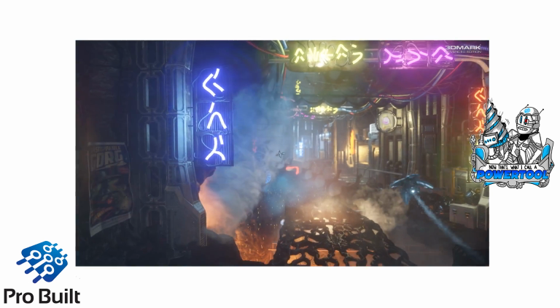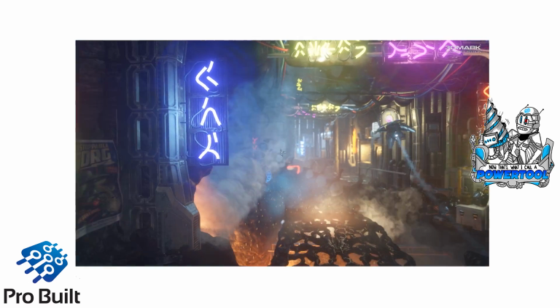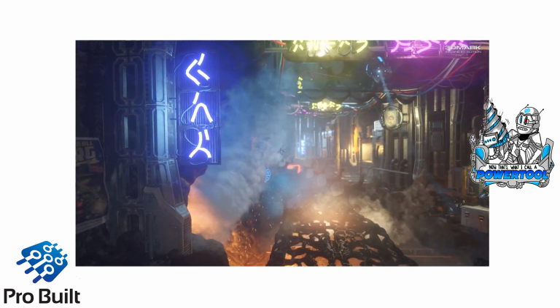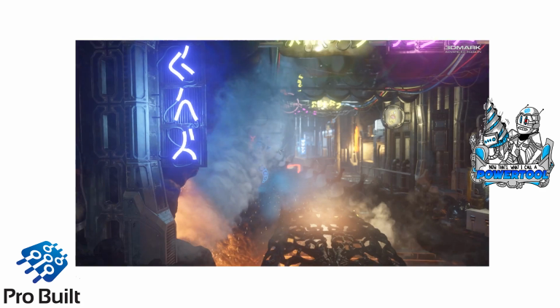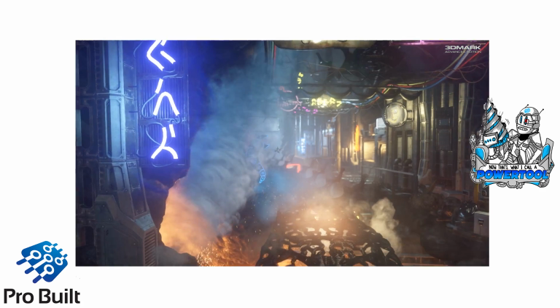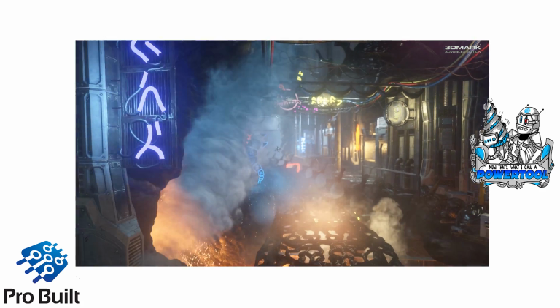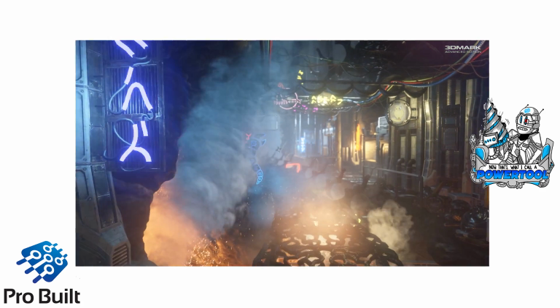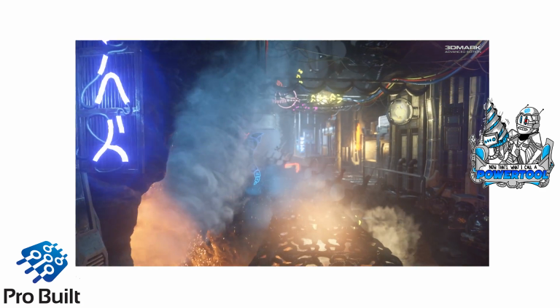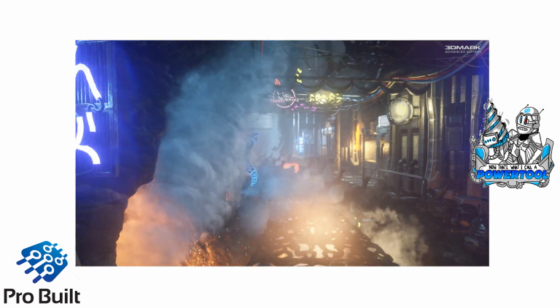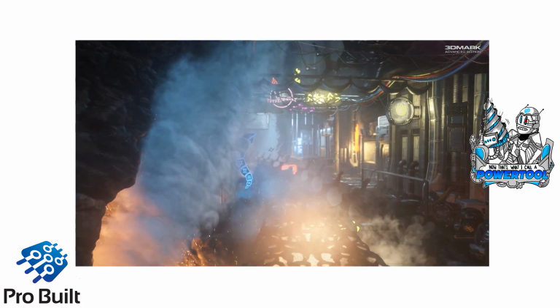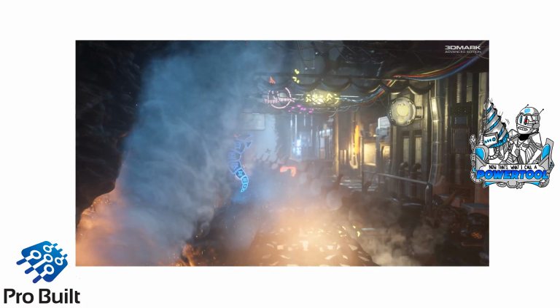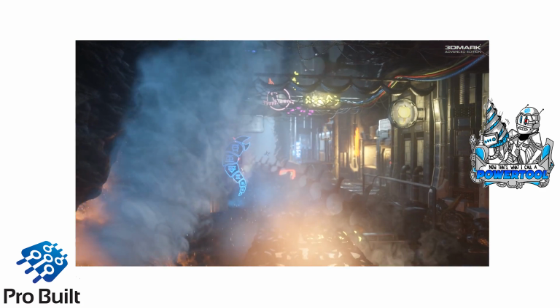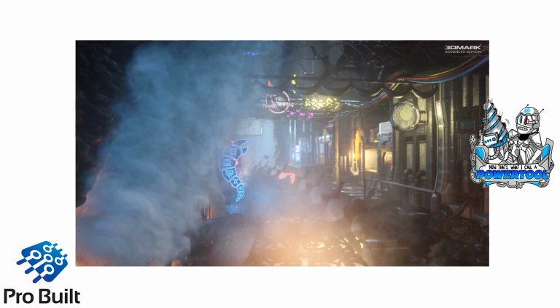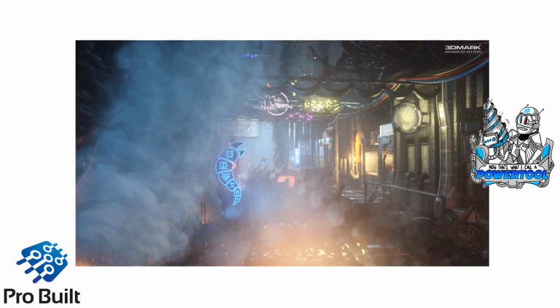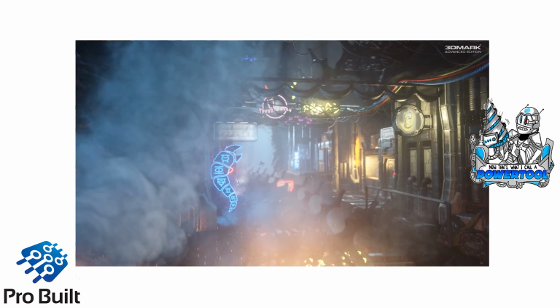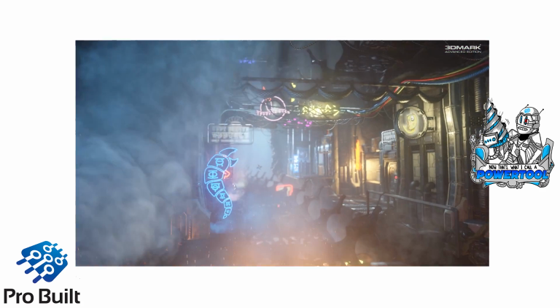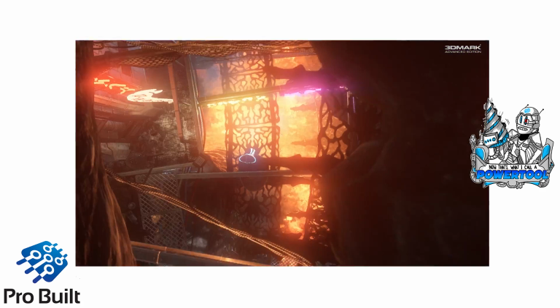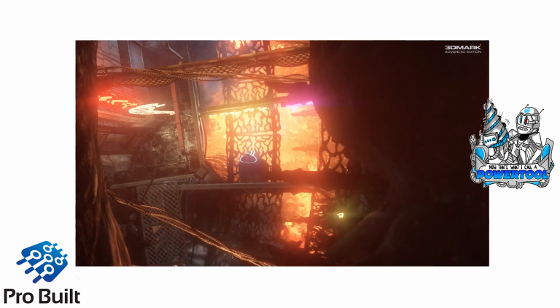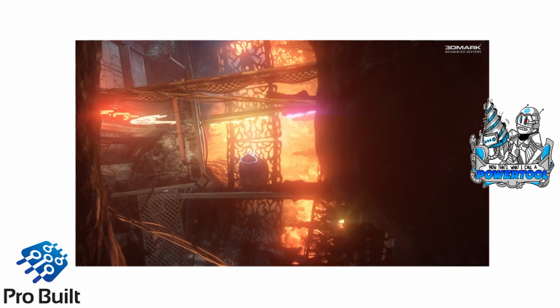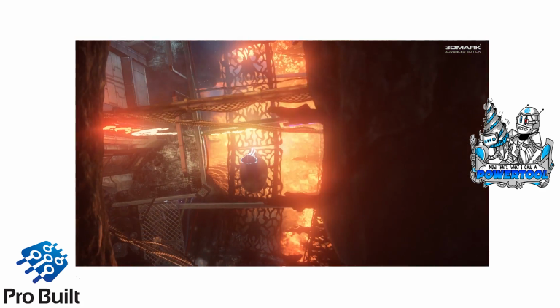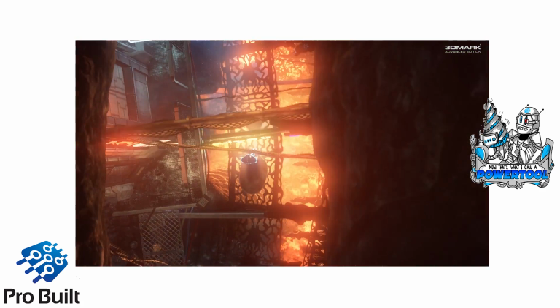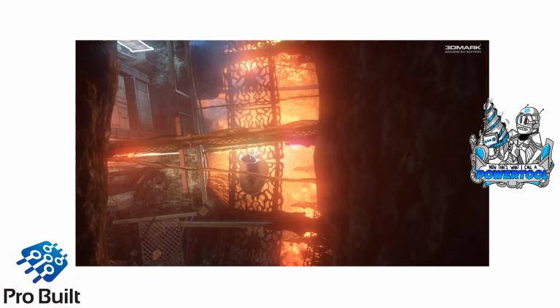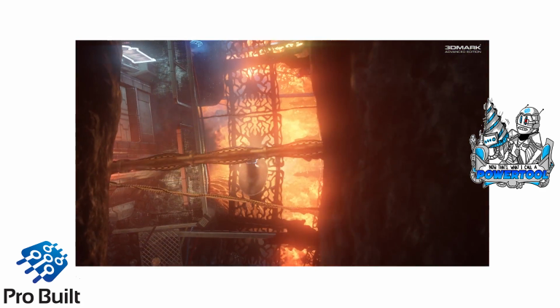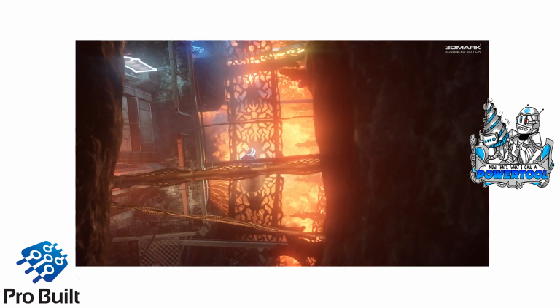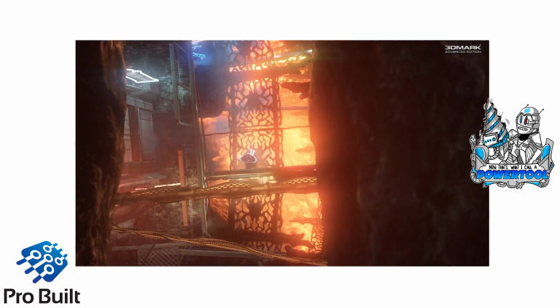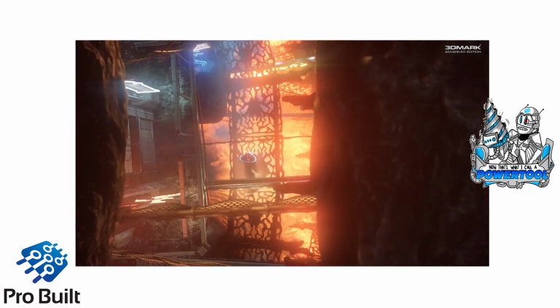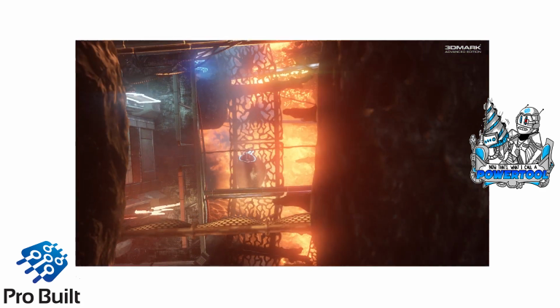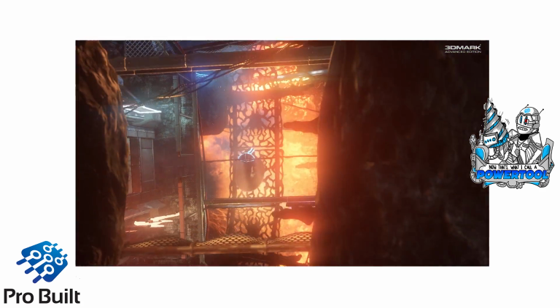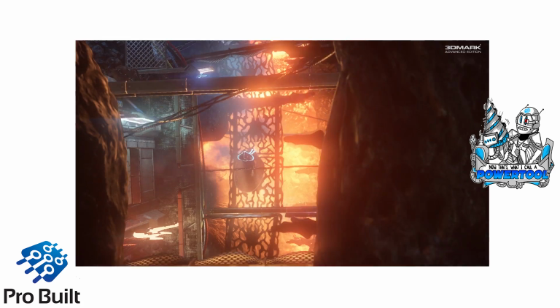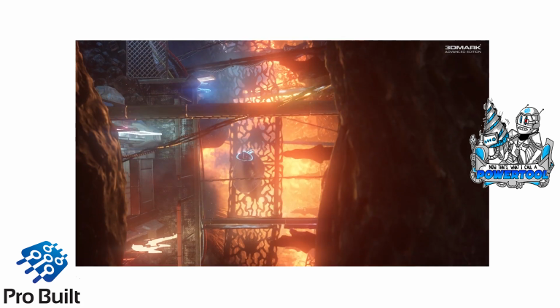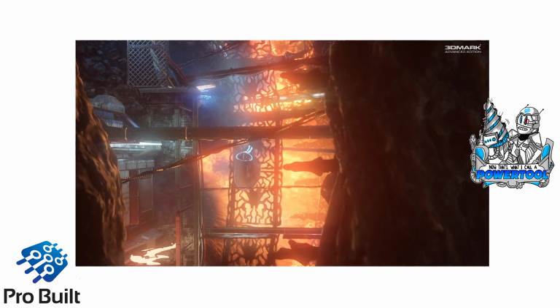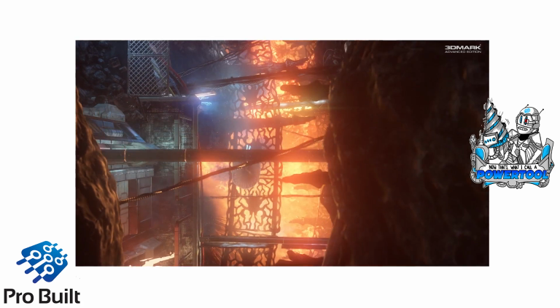The benchmarks you're seeing right now are single, two-way, and three-way Fire Strike Extreme benchmarks.